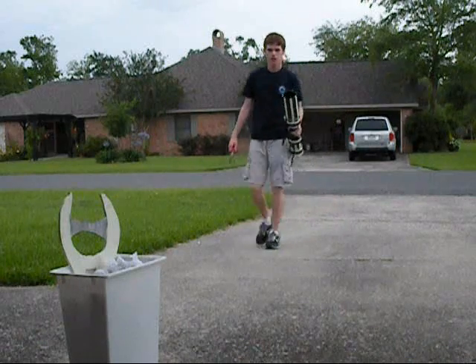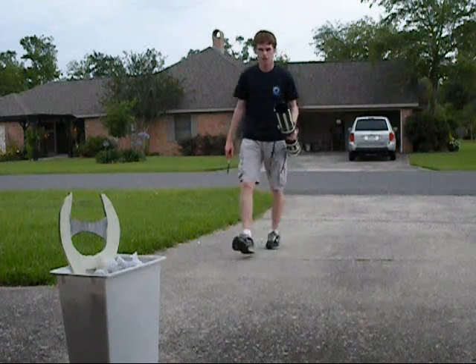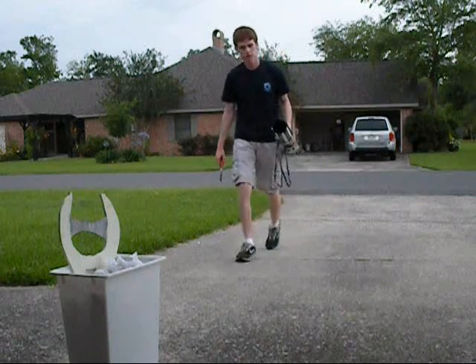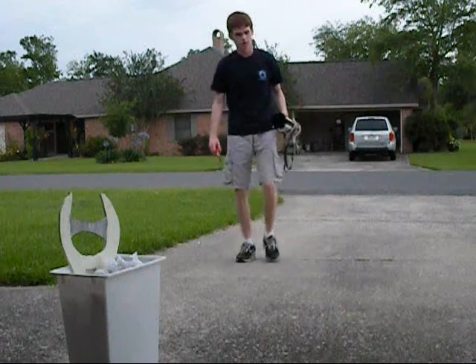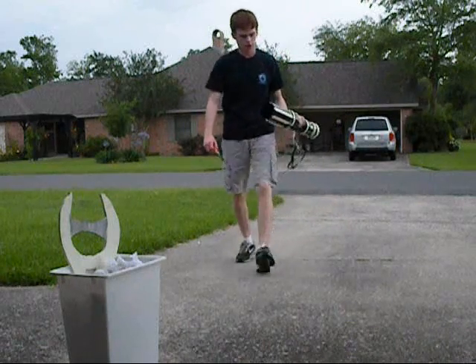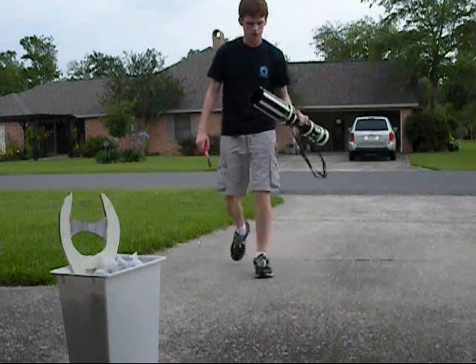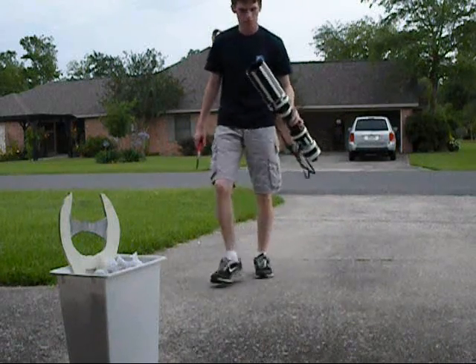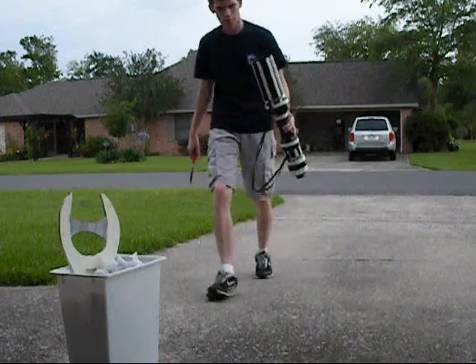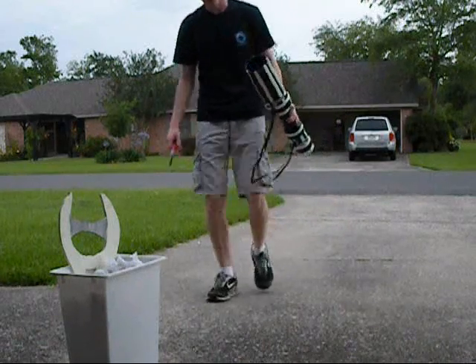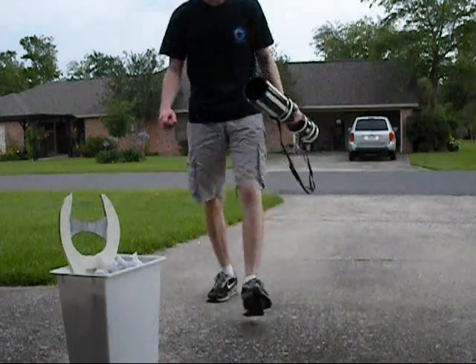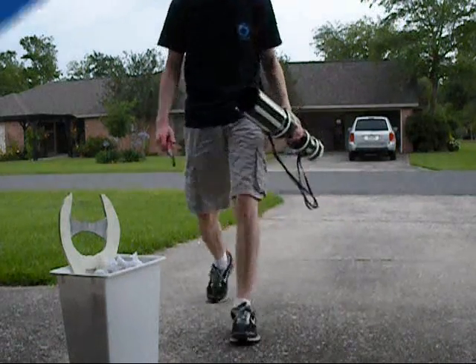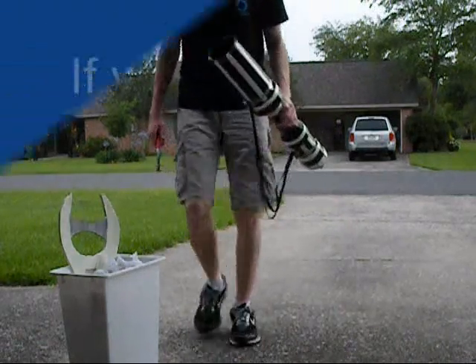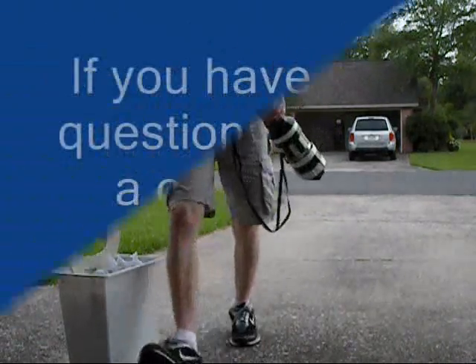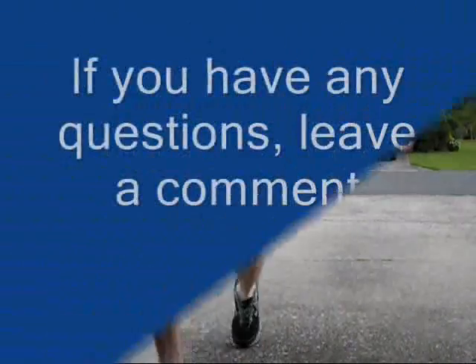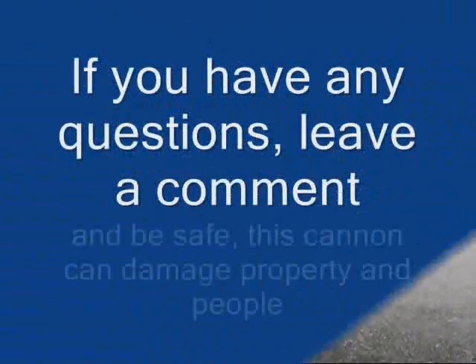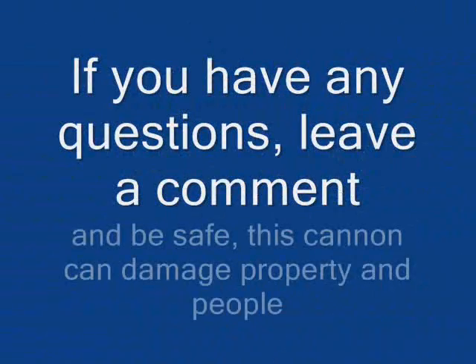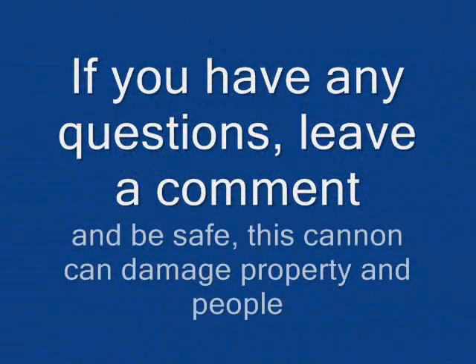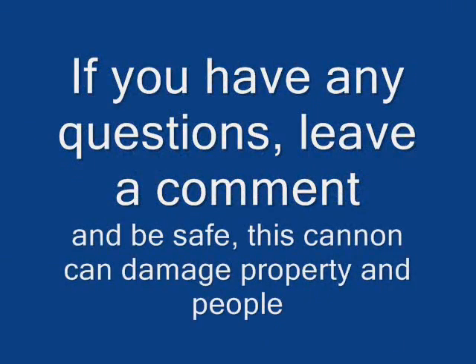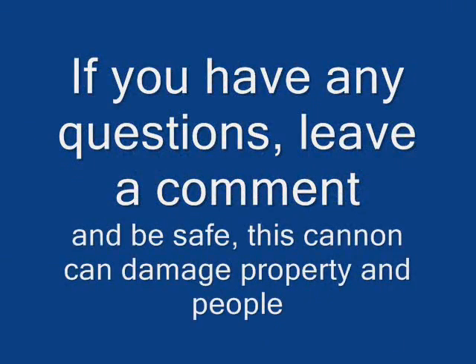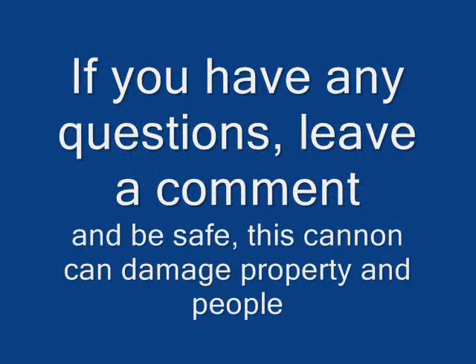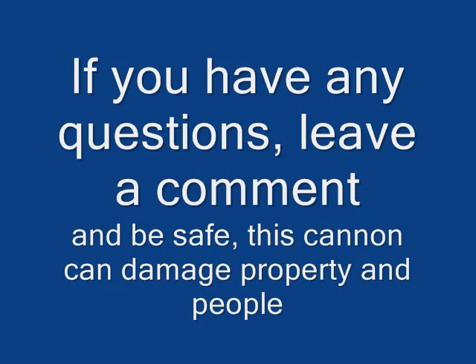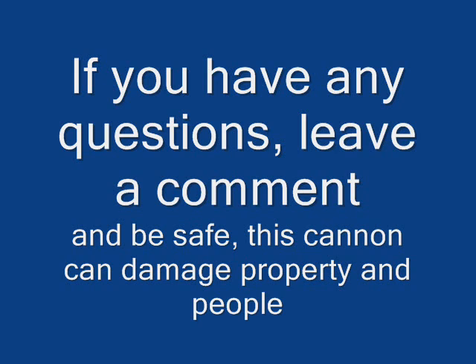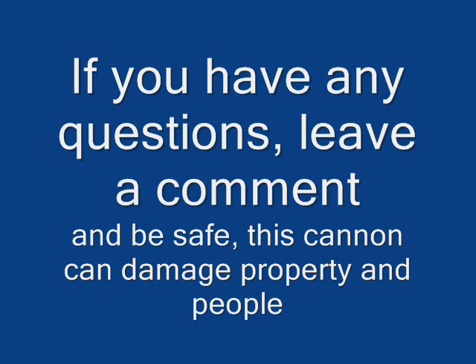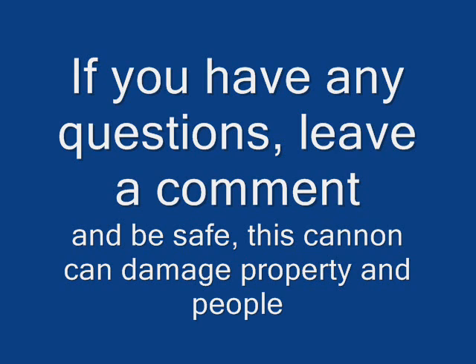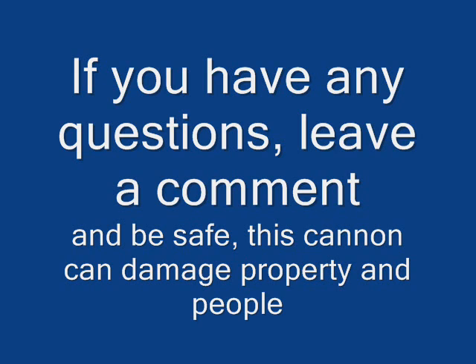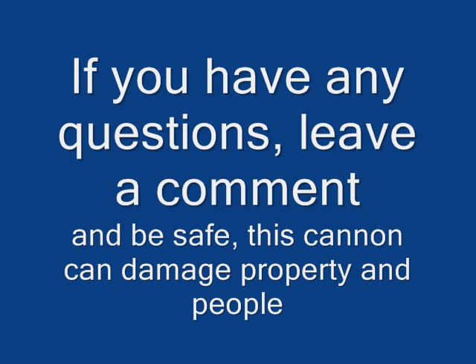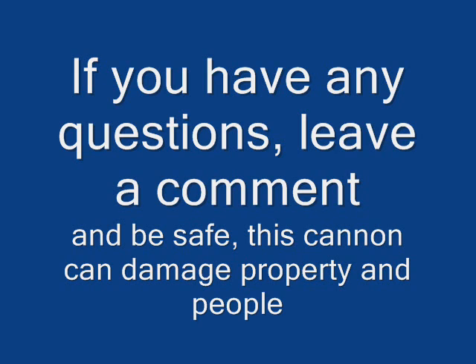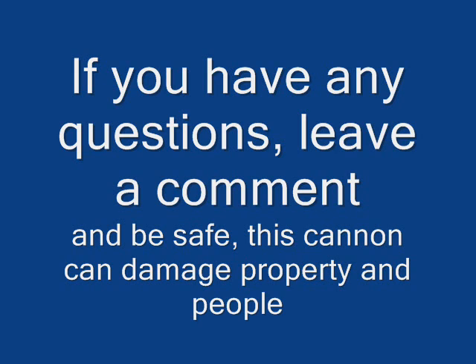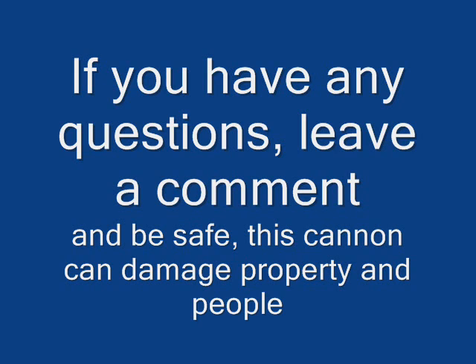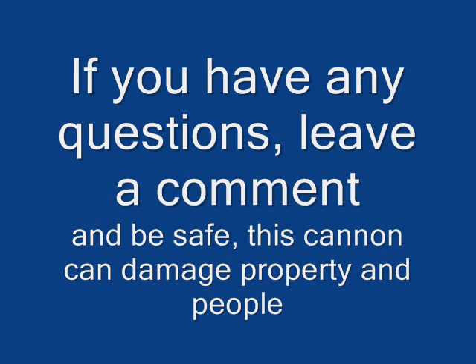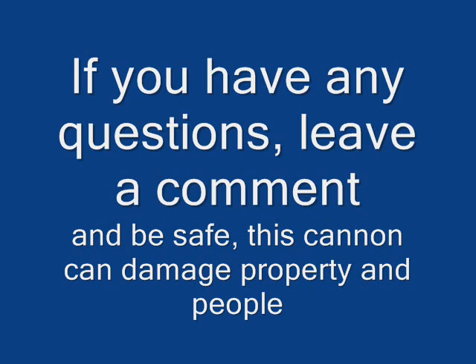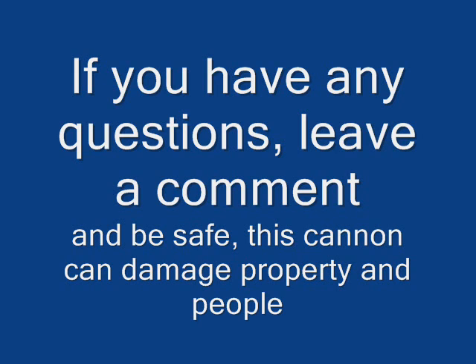And there you have it — a toilet paper cannon. It can also shoot other things. Thank you.